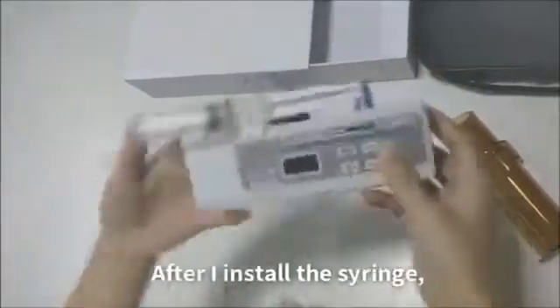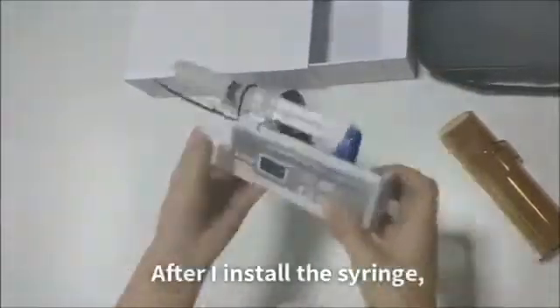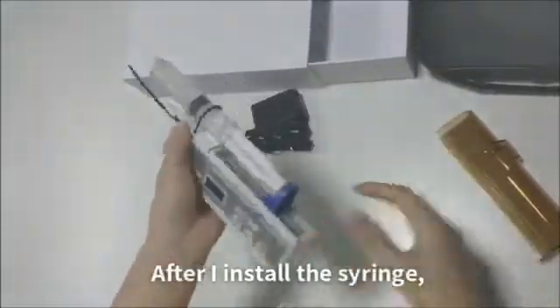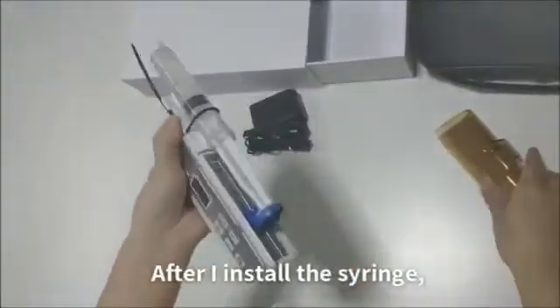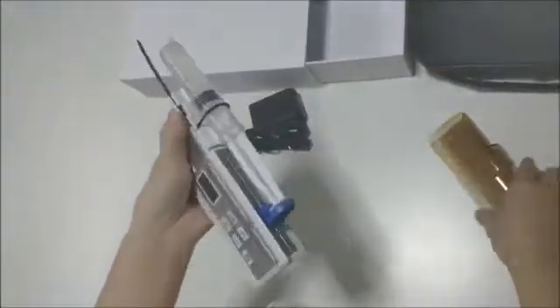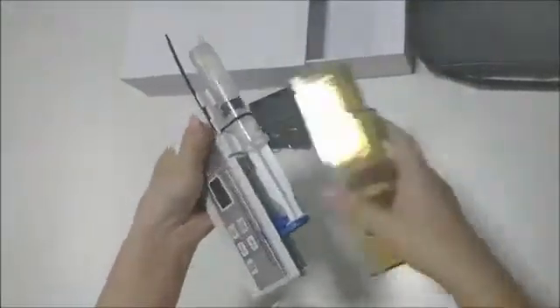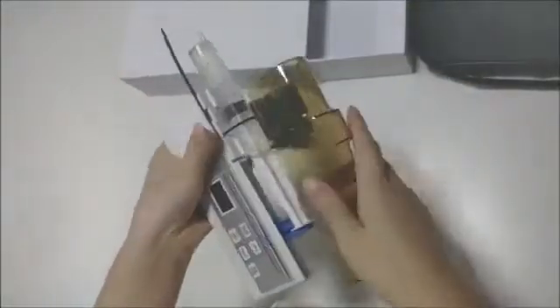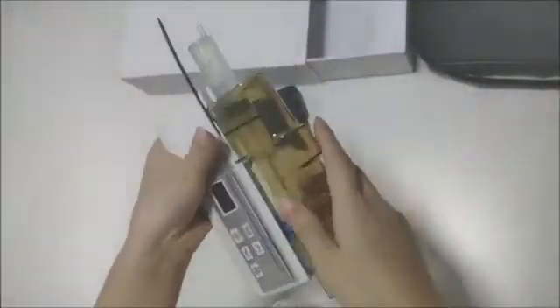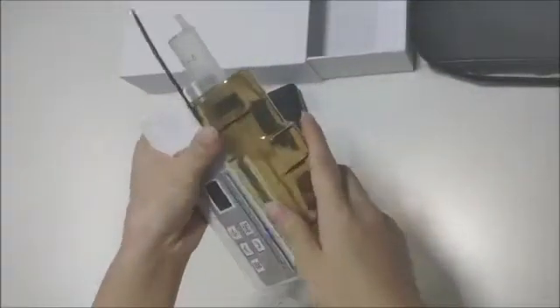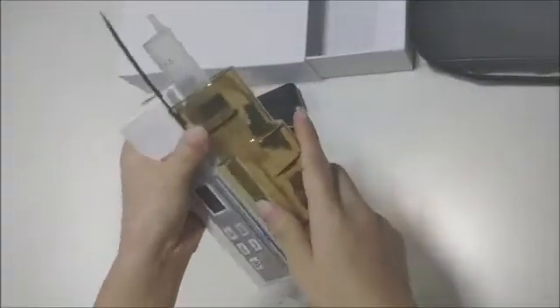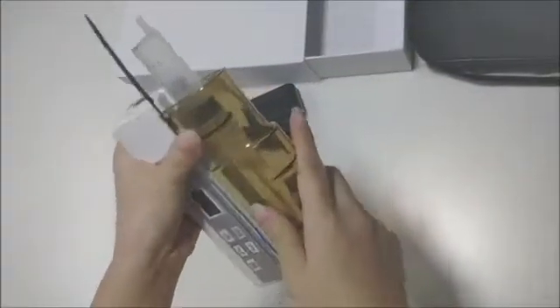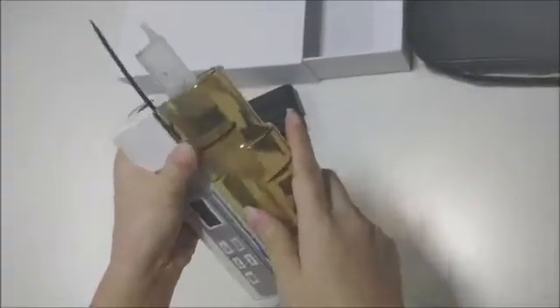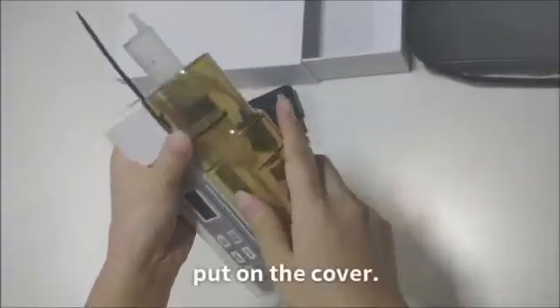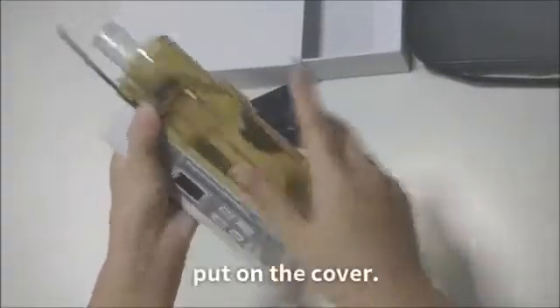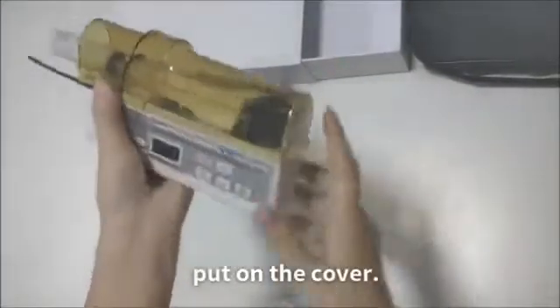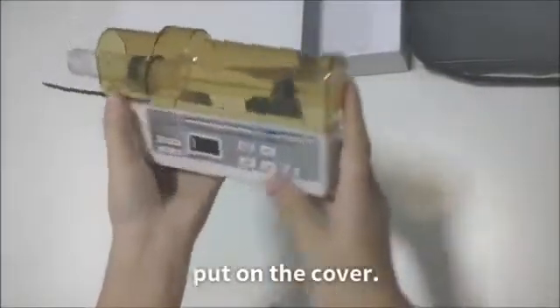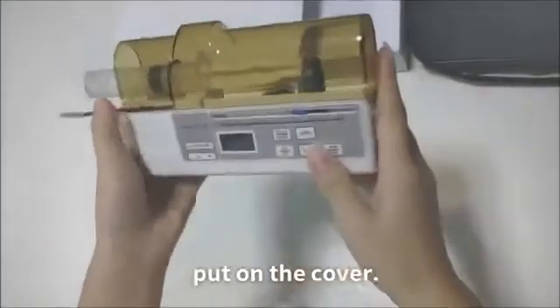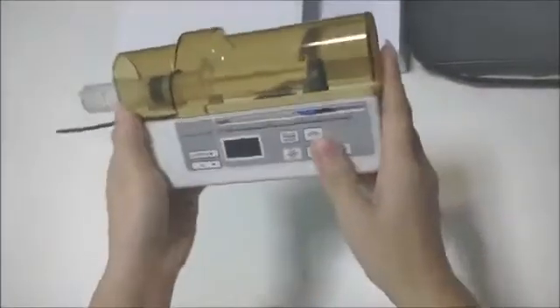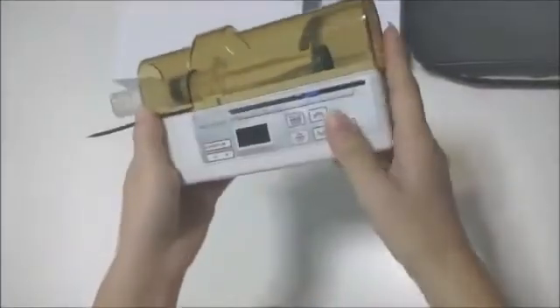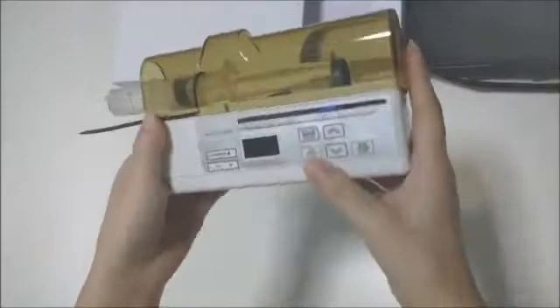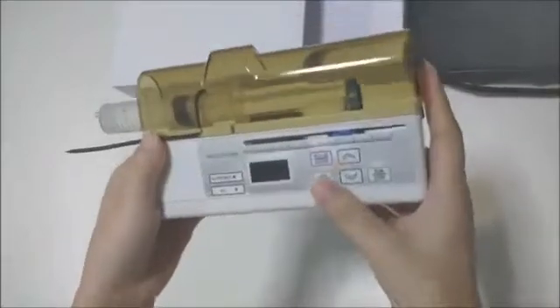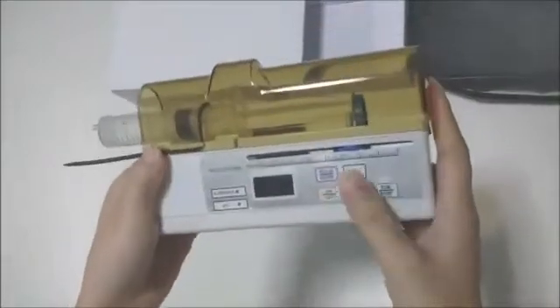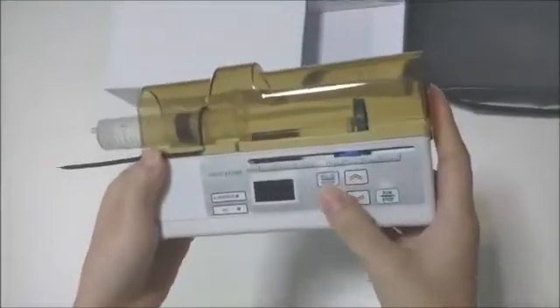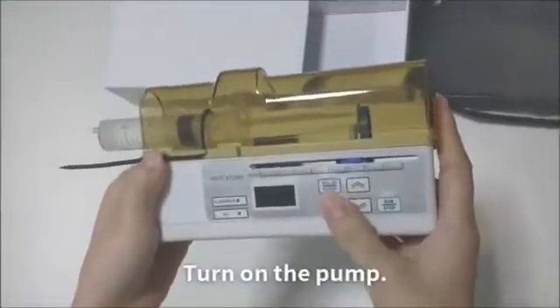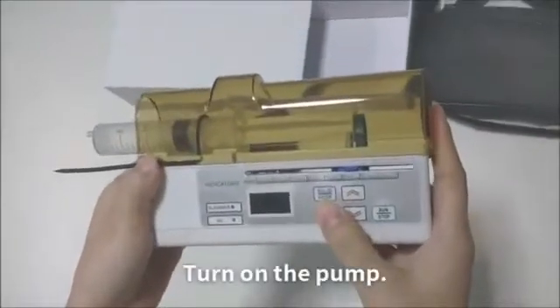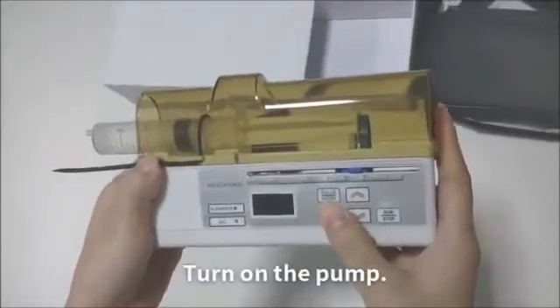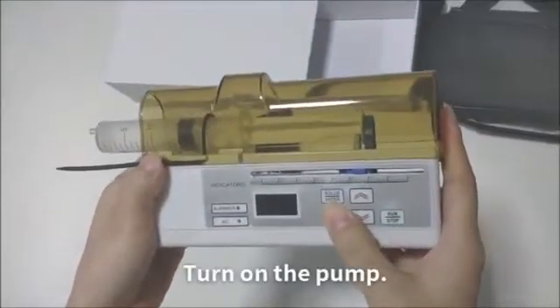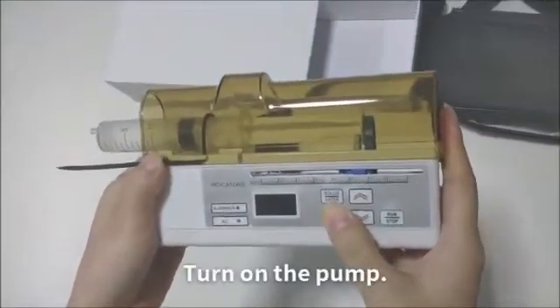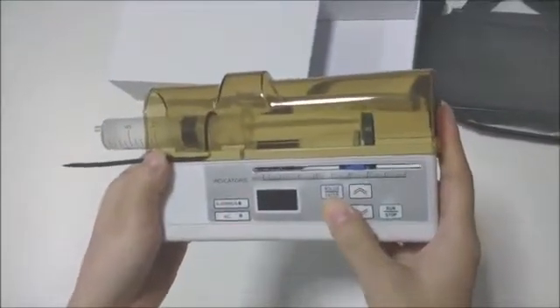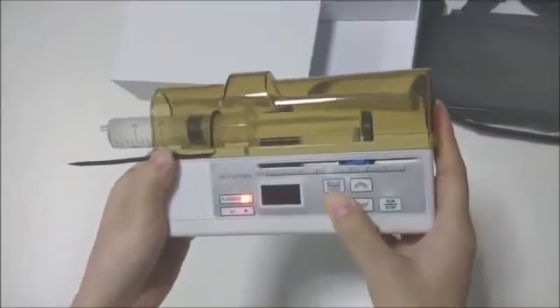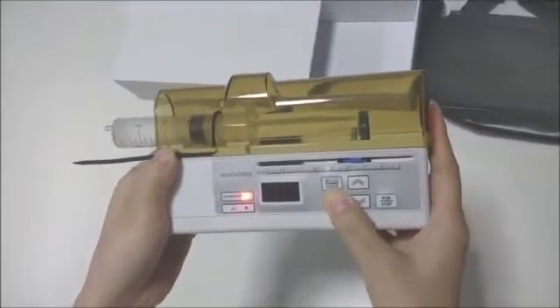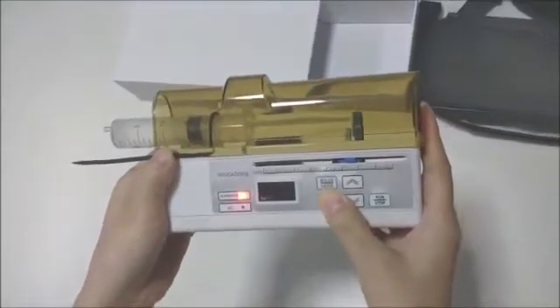After I install the sewage, put on the cover. Turn on the pump.